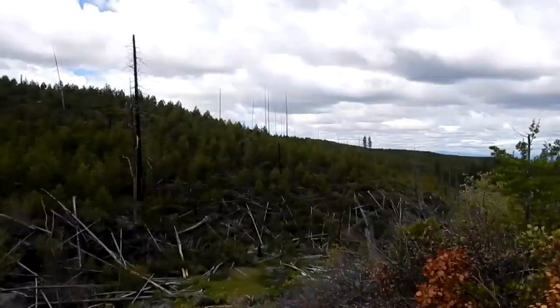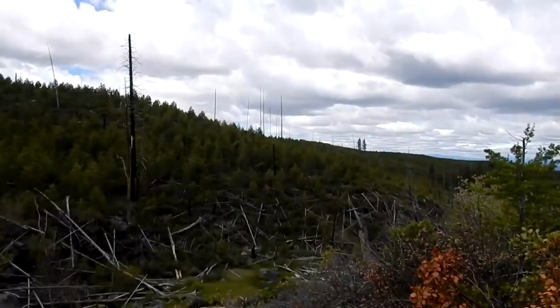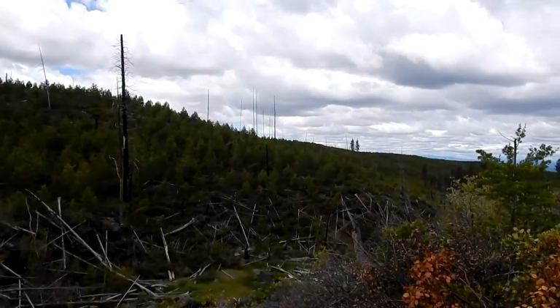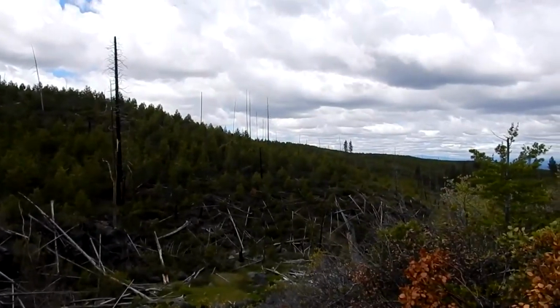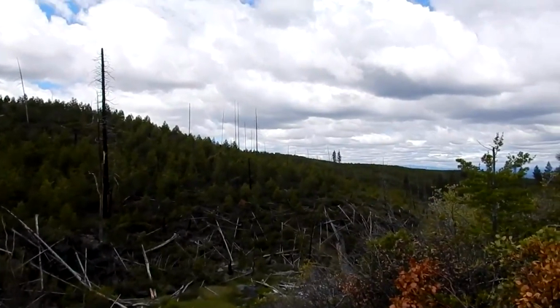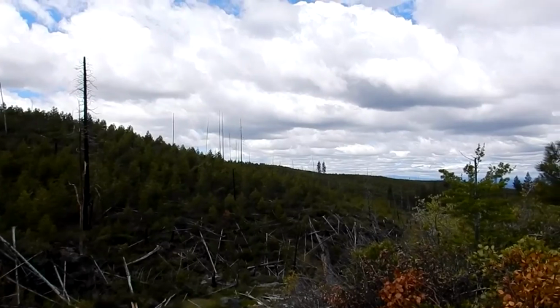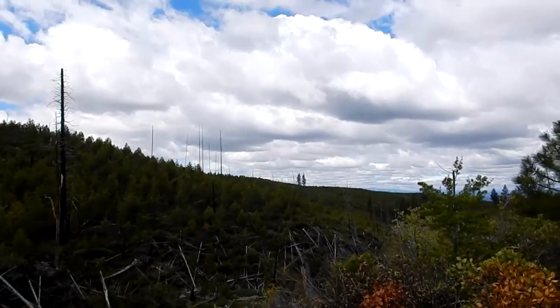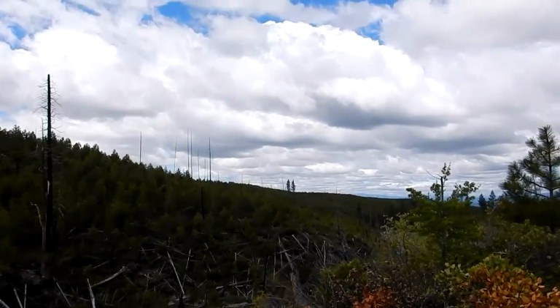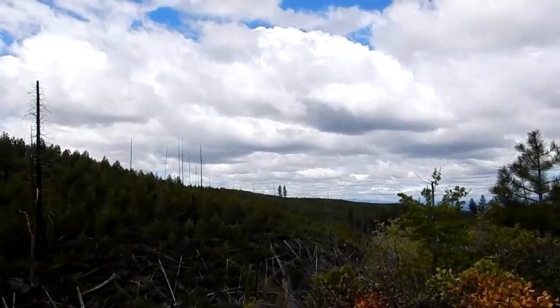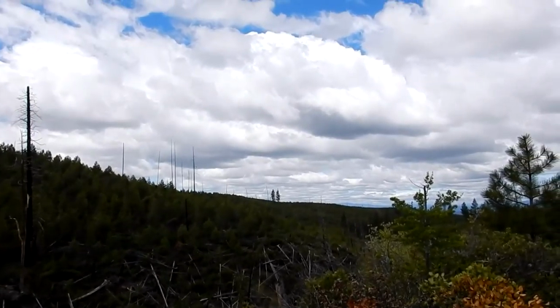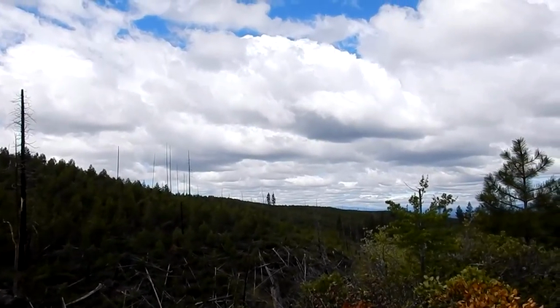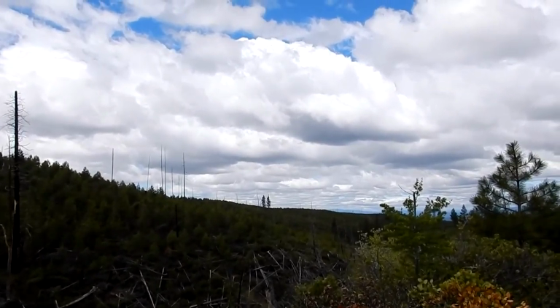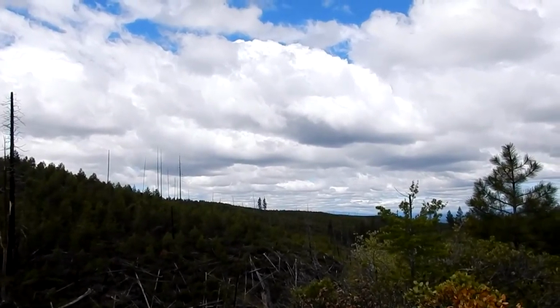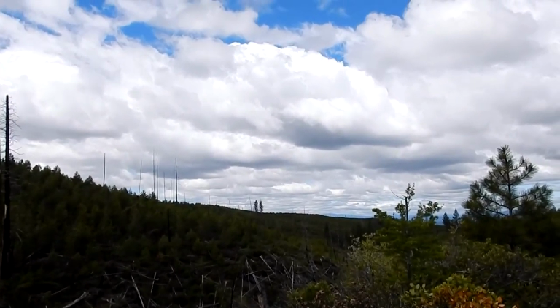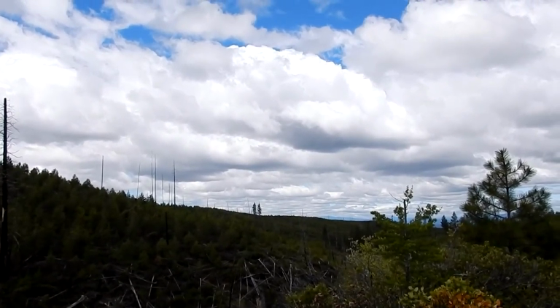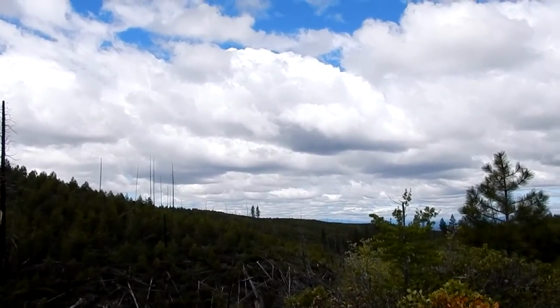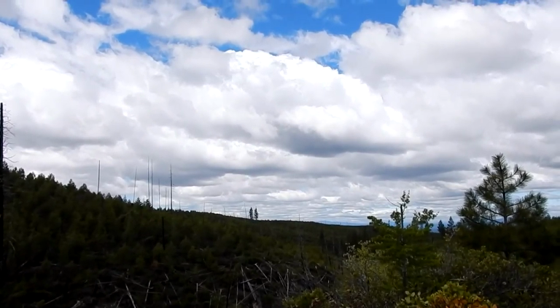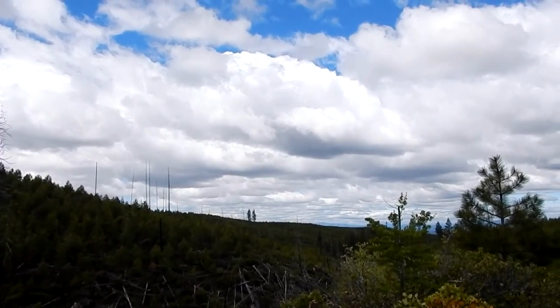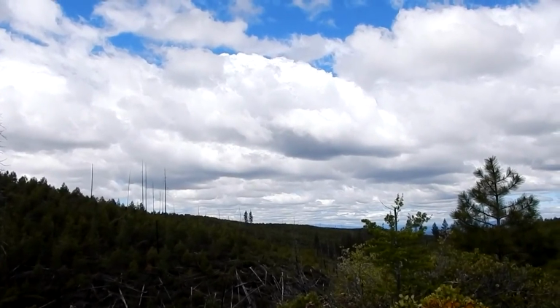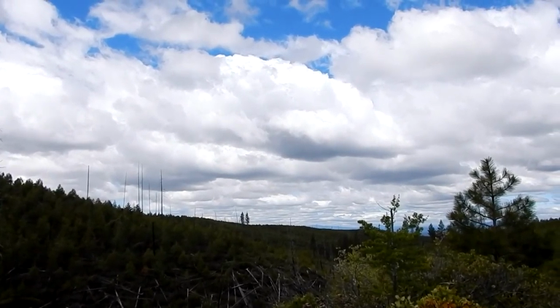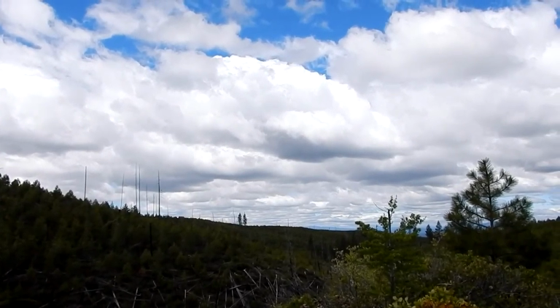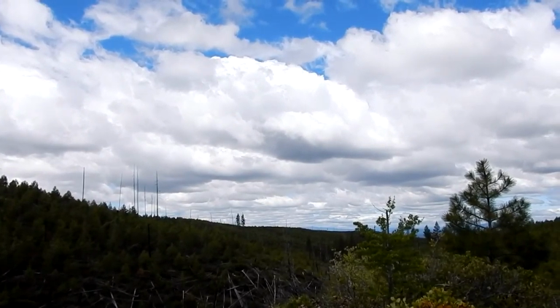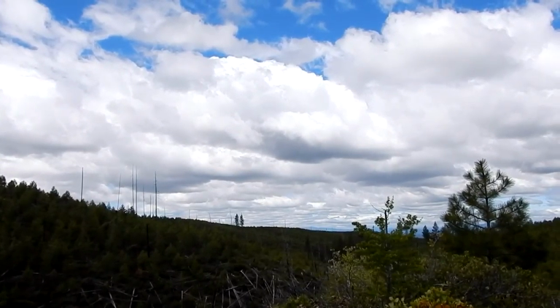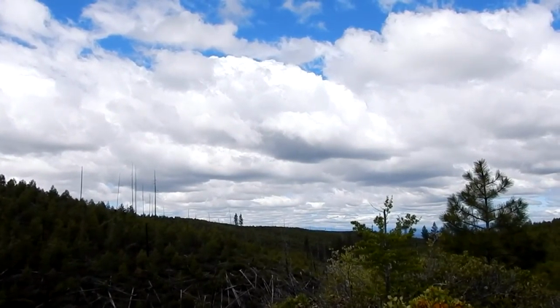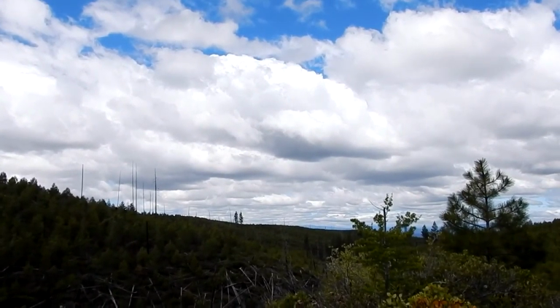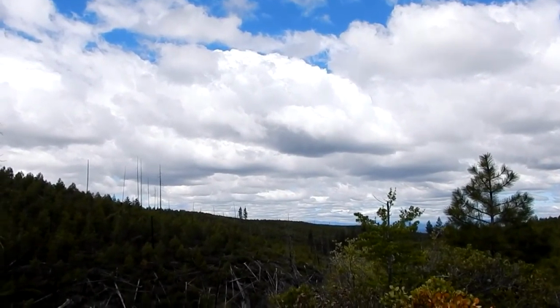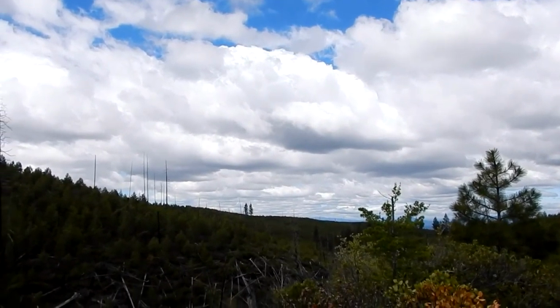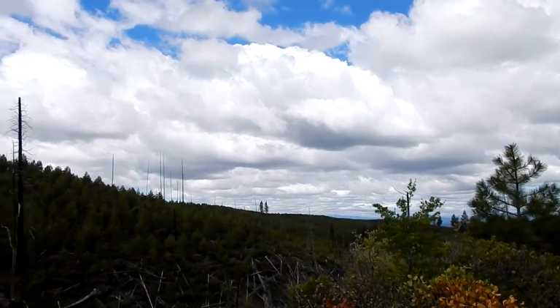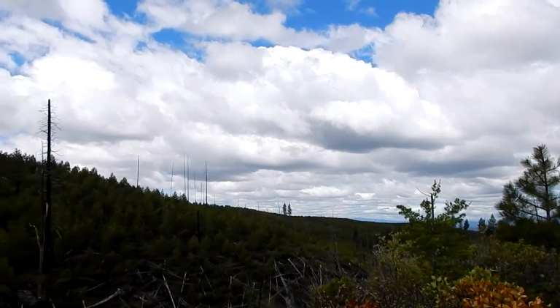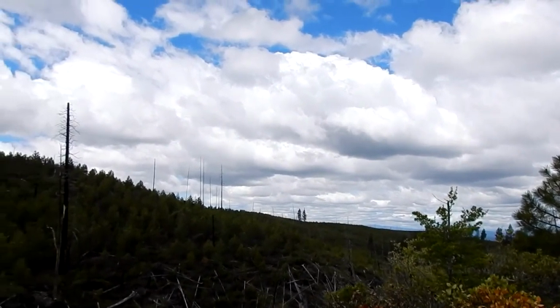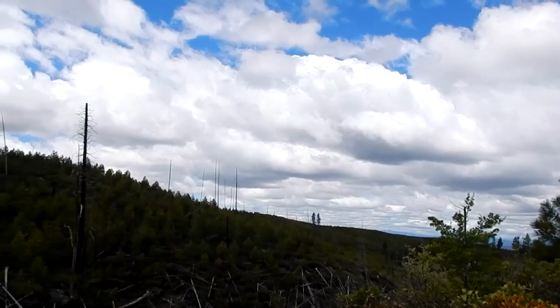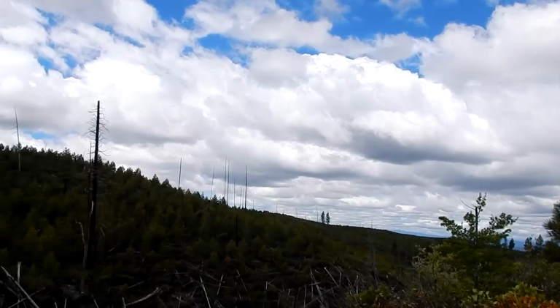That's looking back towards Backthrow and whatever is on the other side of Highway 97.